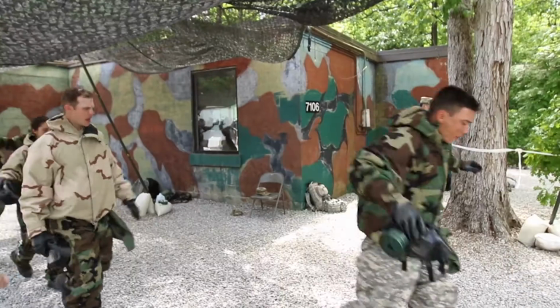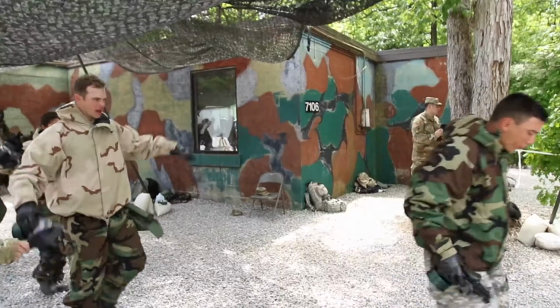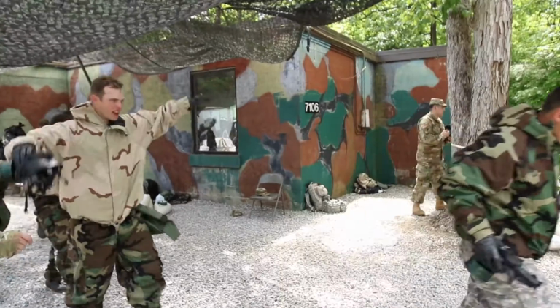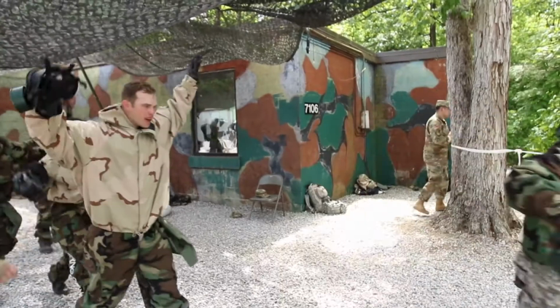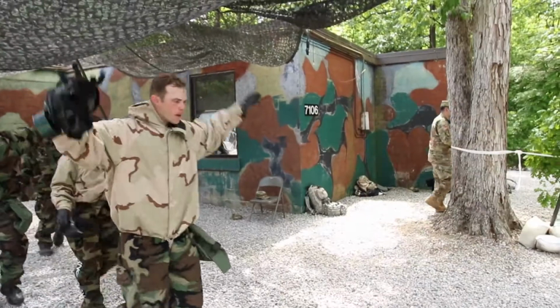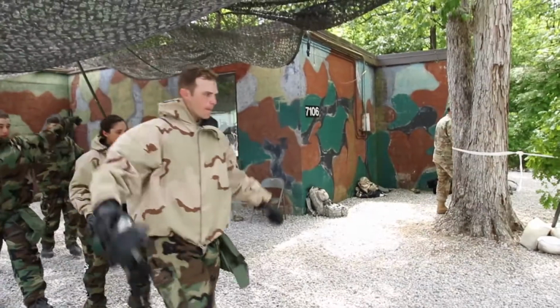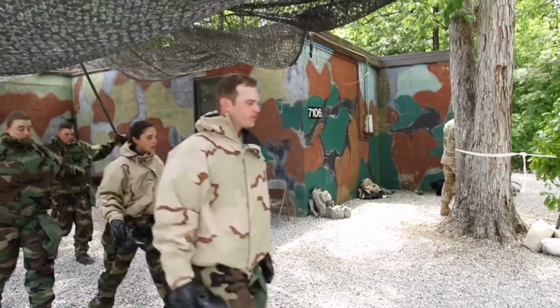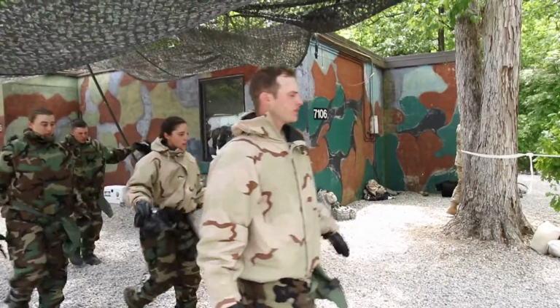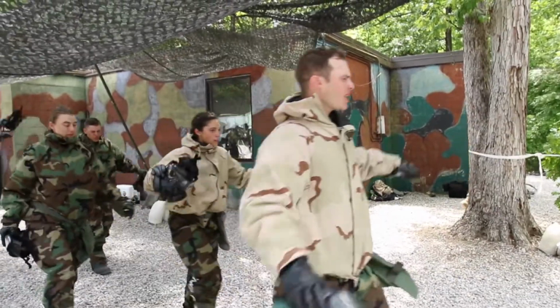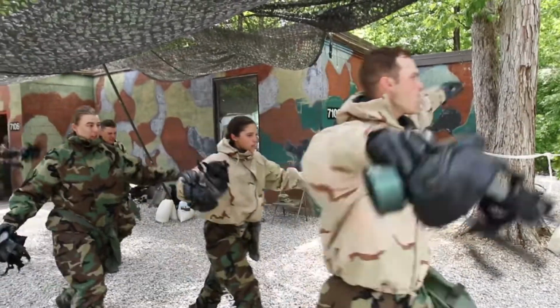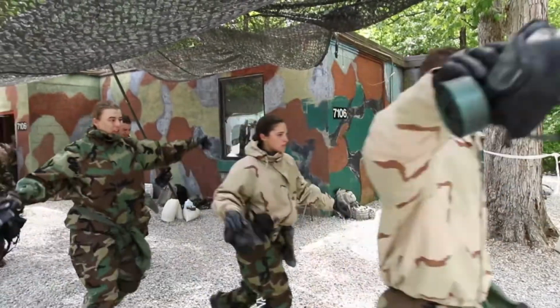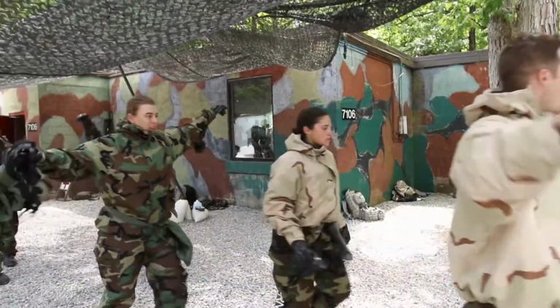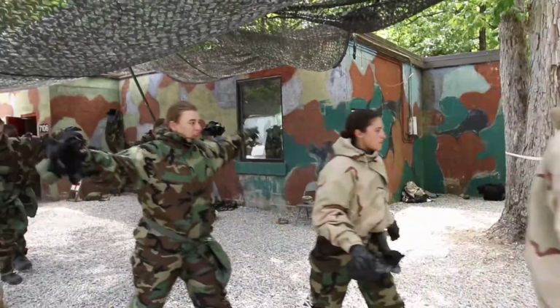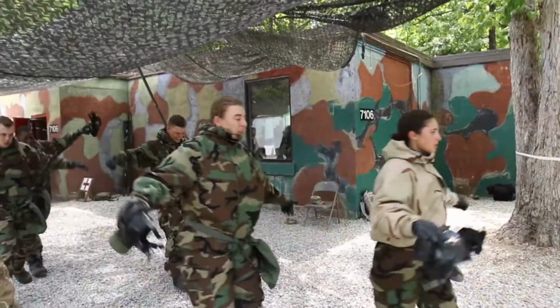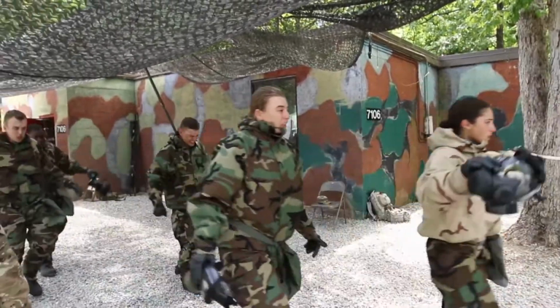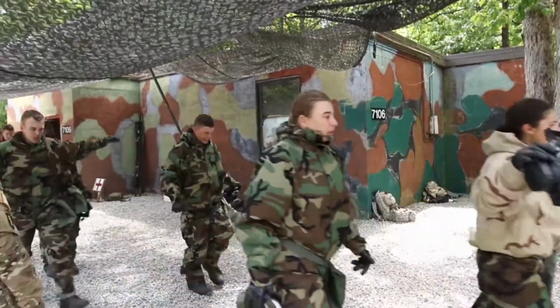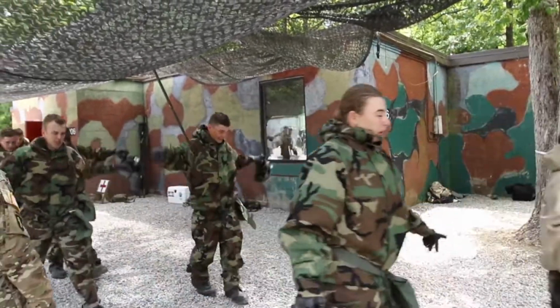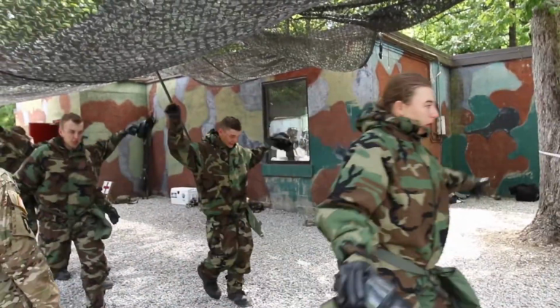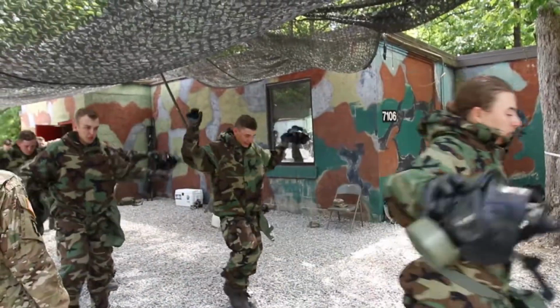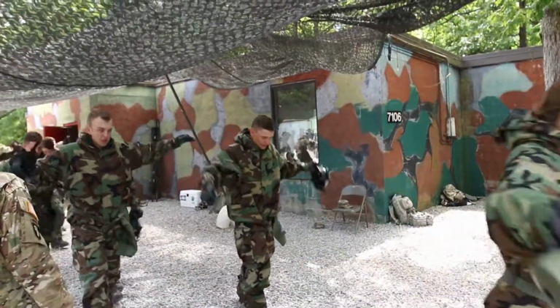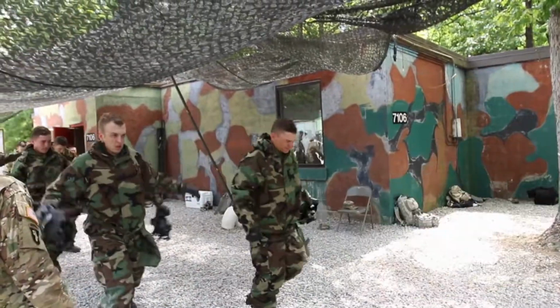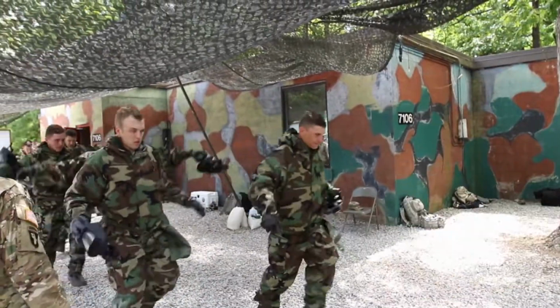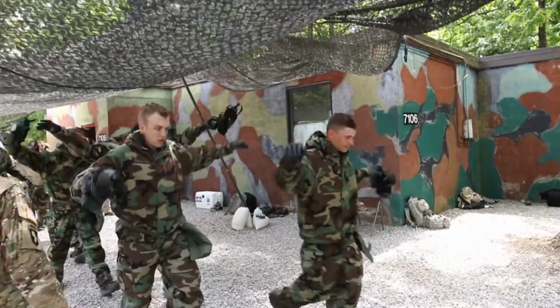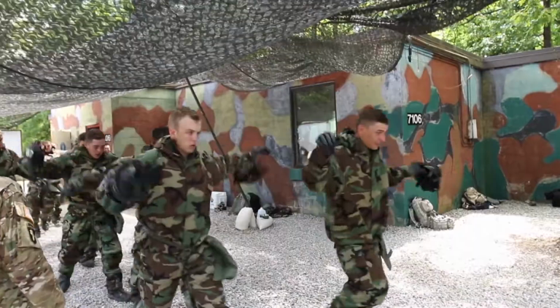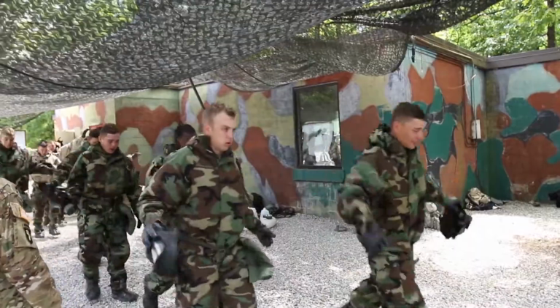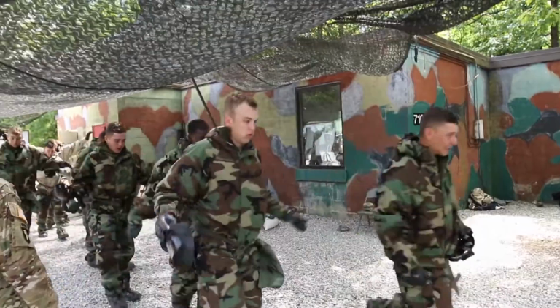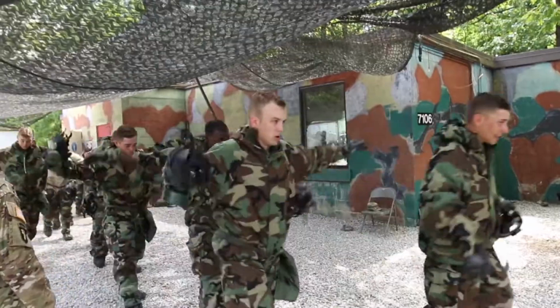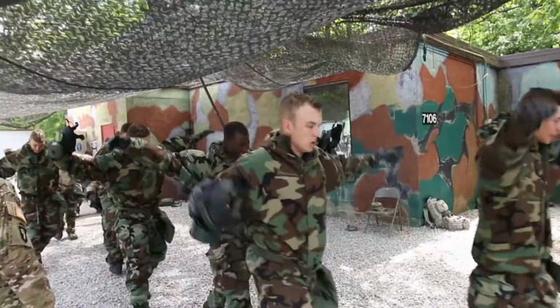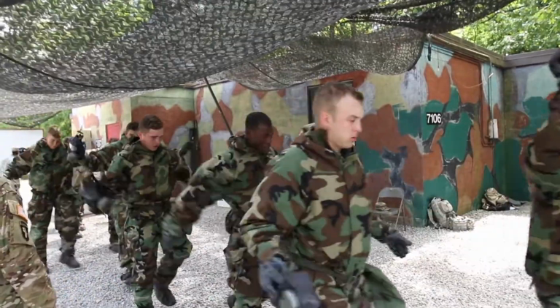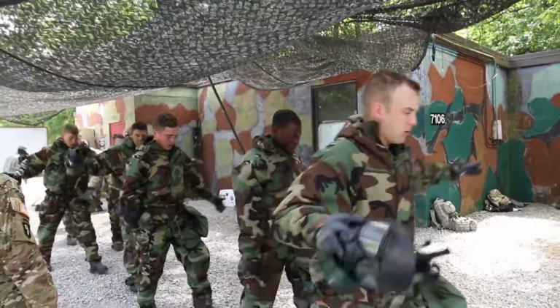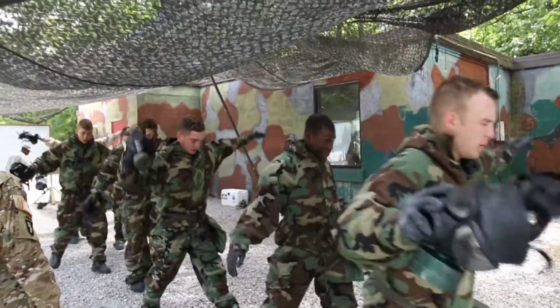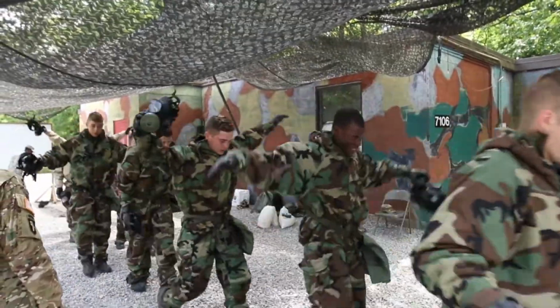Reporting from the Cadet Summer Training Public Affairs Office at Fort Knox, I'm Brendan Schmidt.